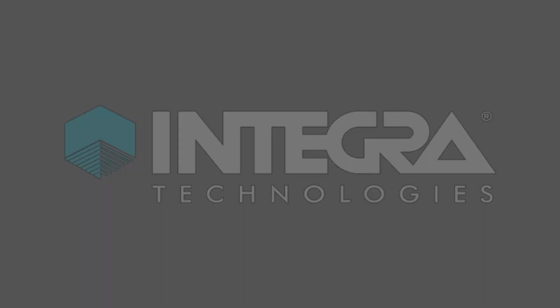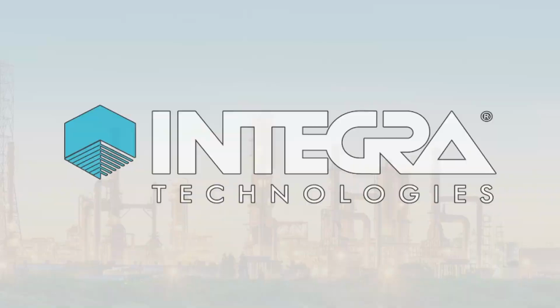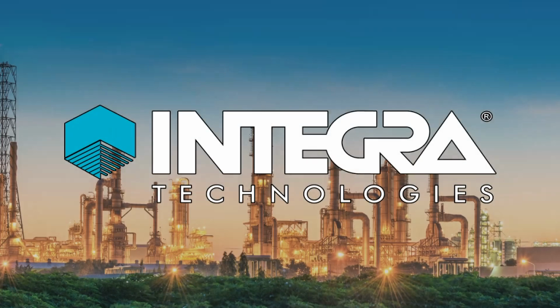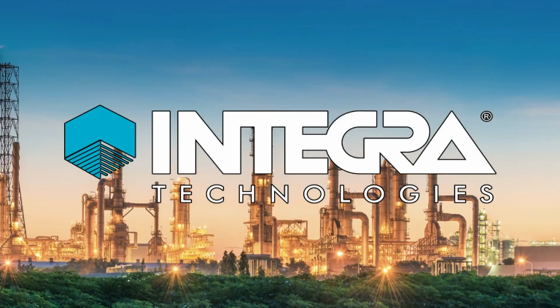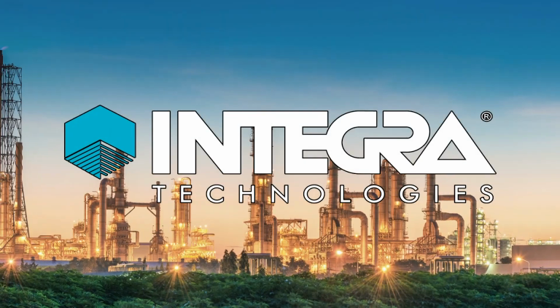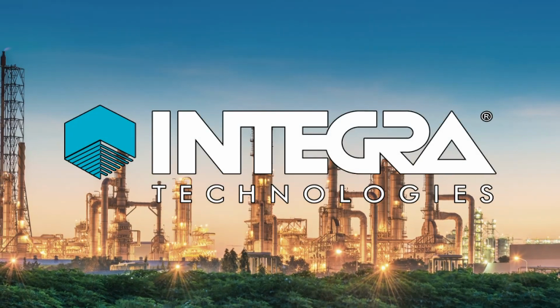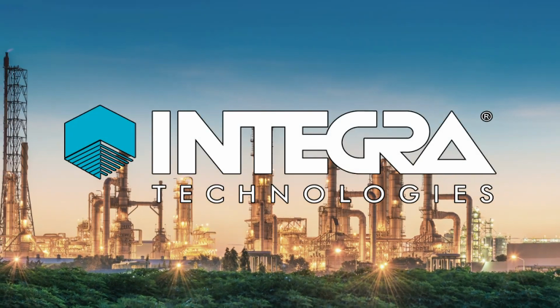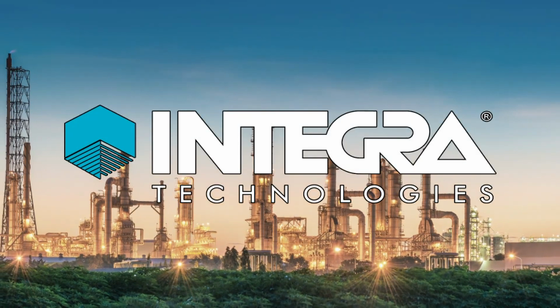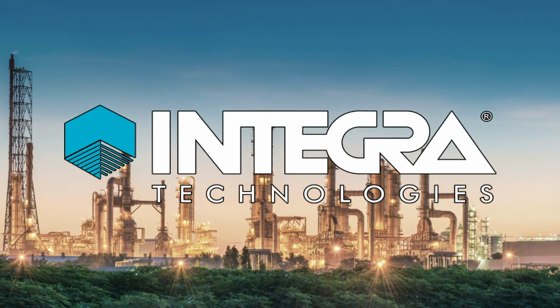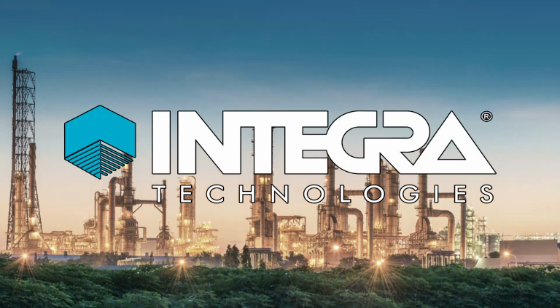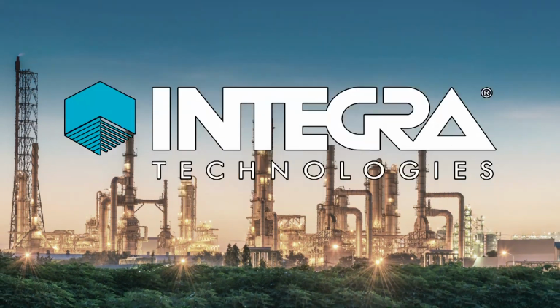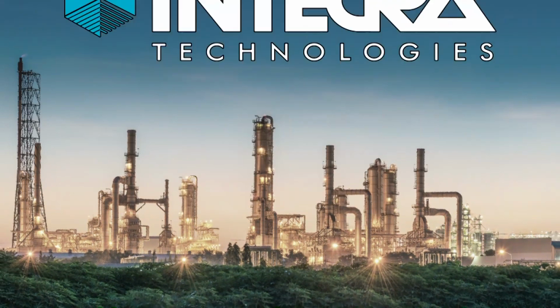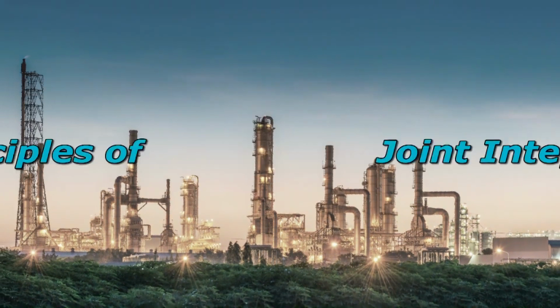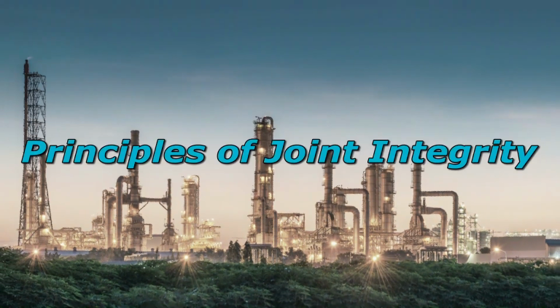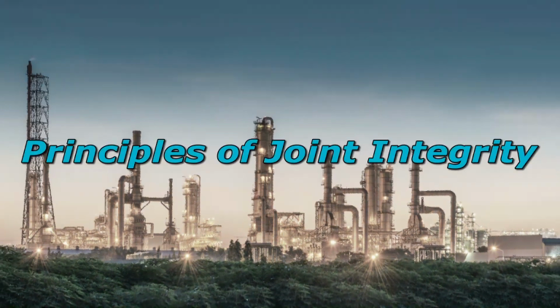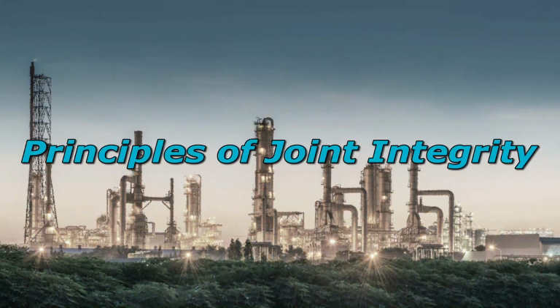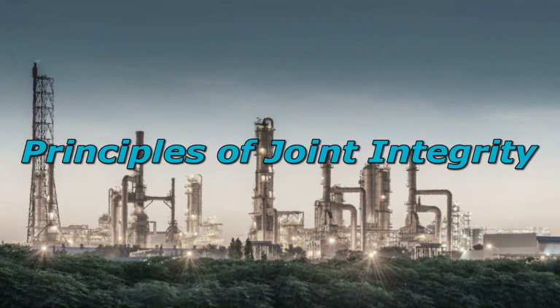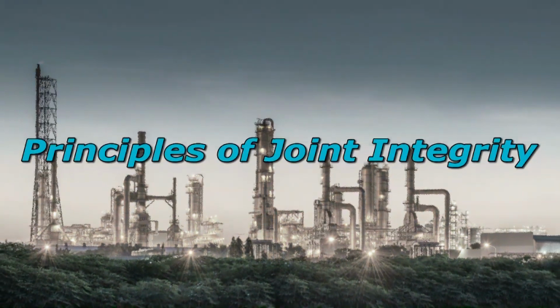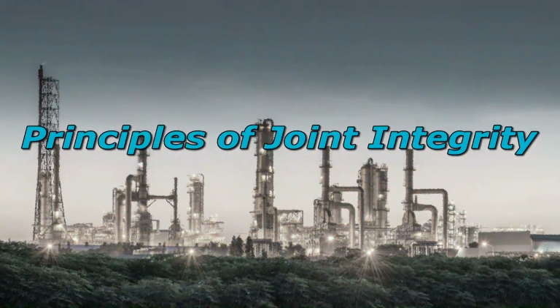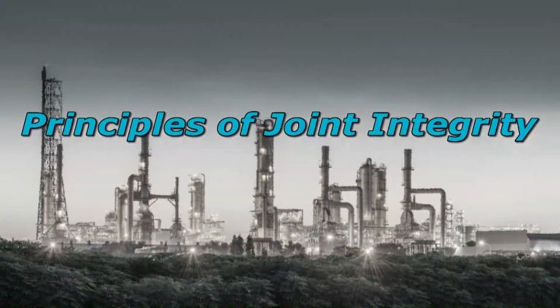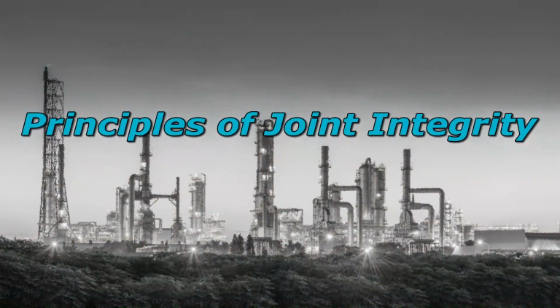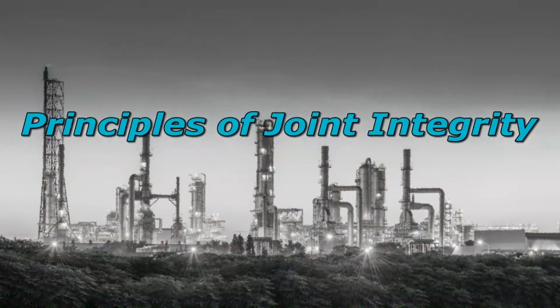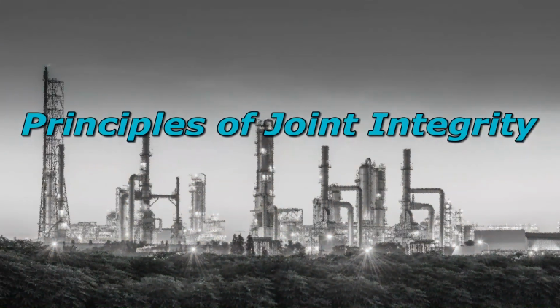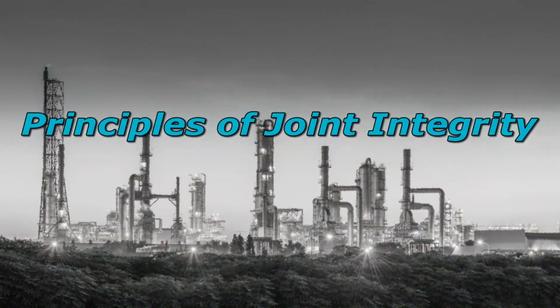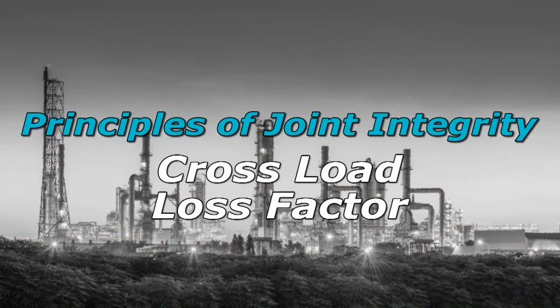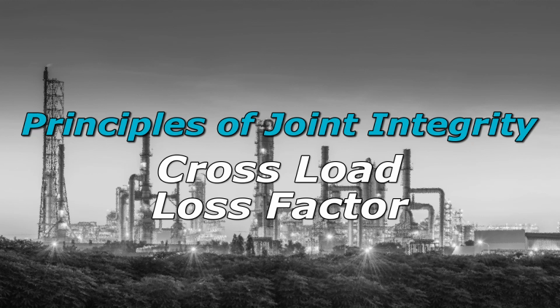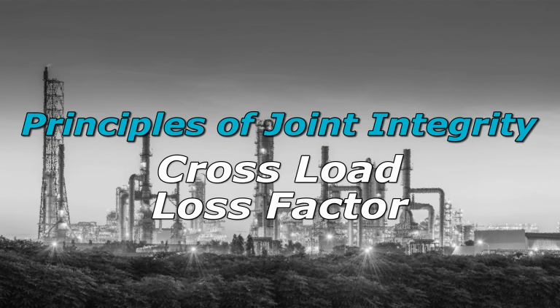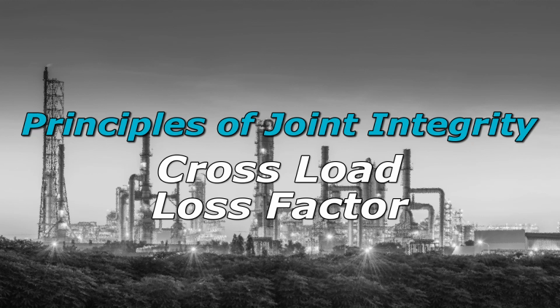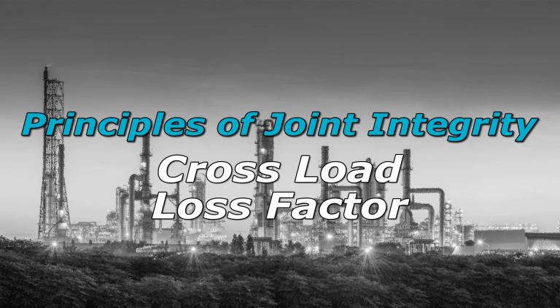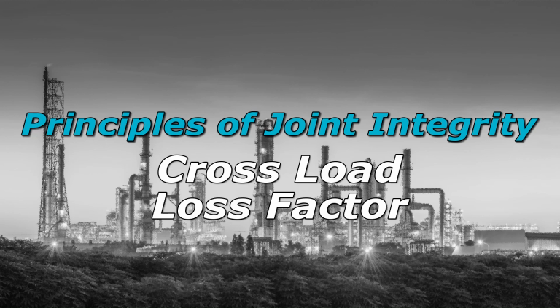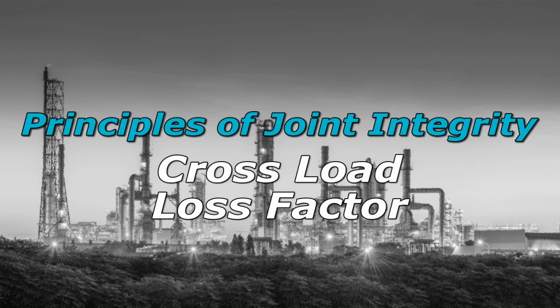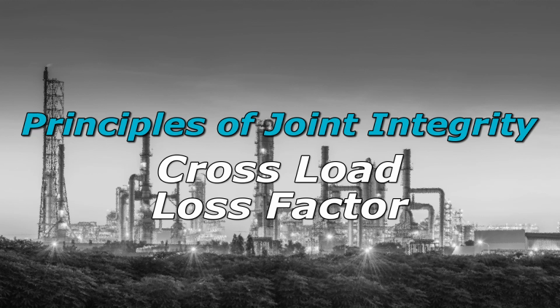Integra Technologies presents a new episode of Principles of Joint Integrity, where we will discuss Cross Load Loss Factor.